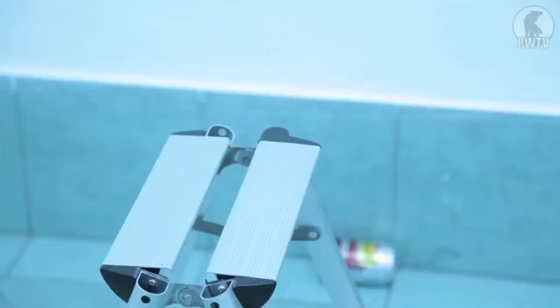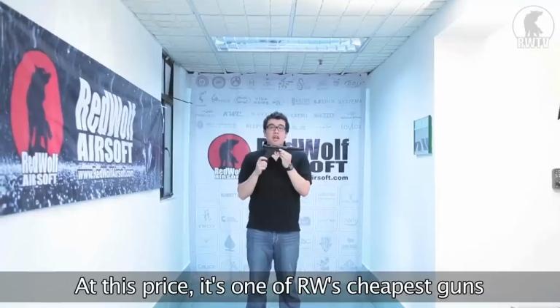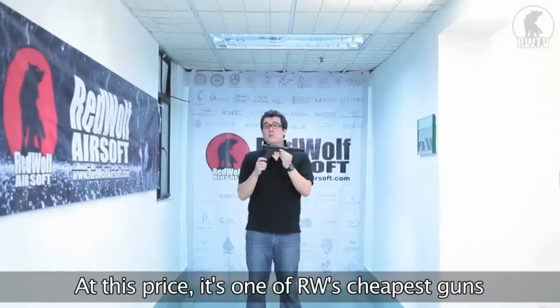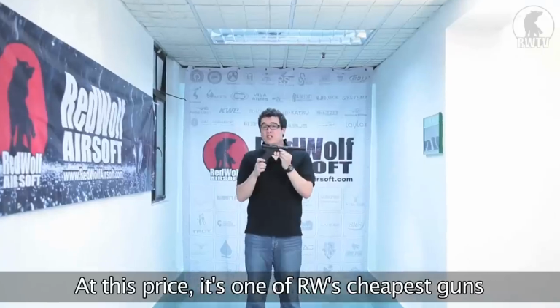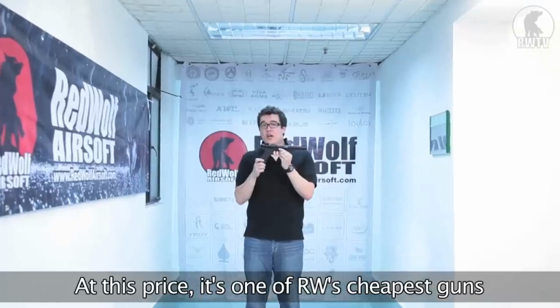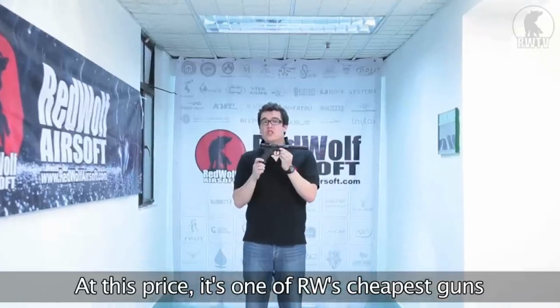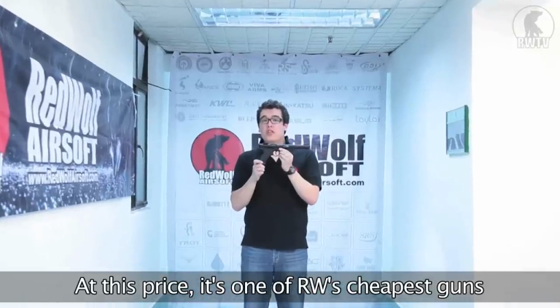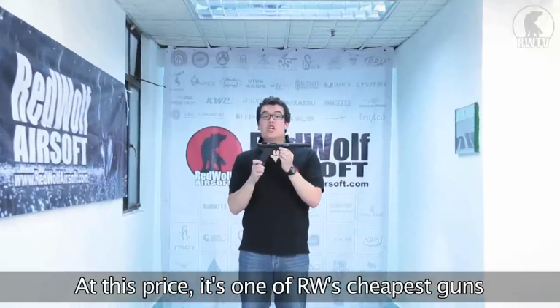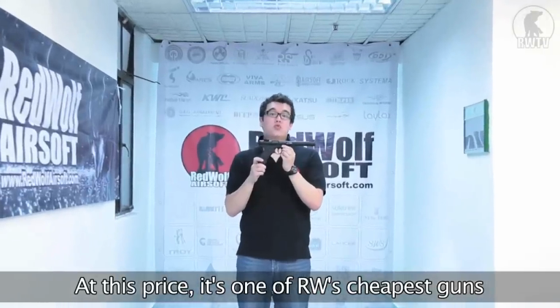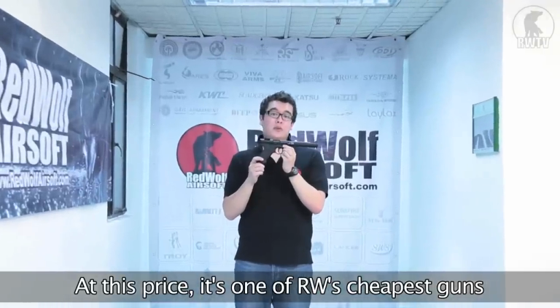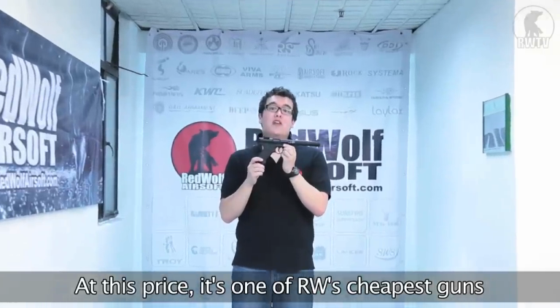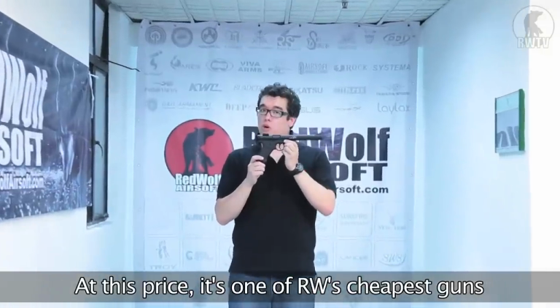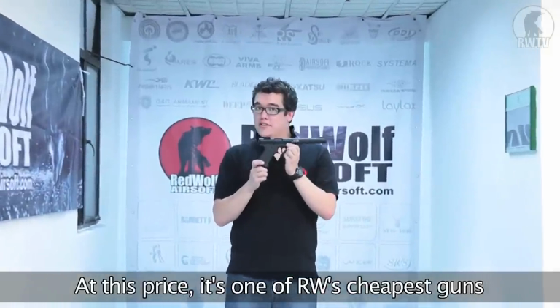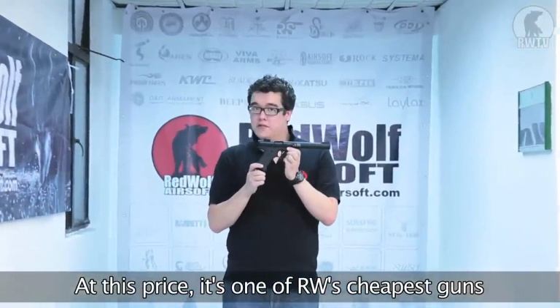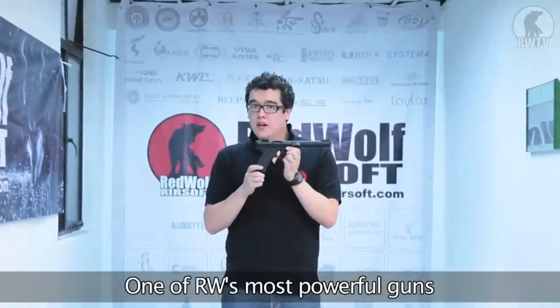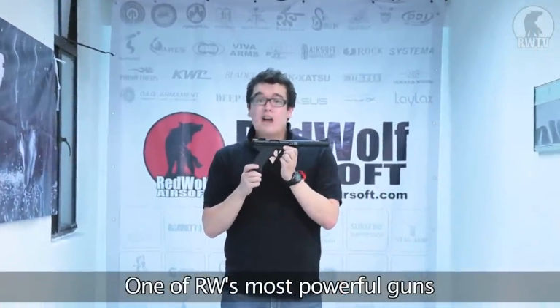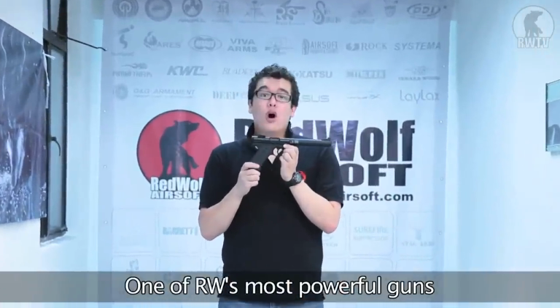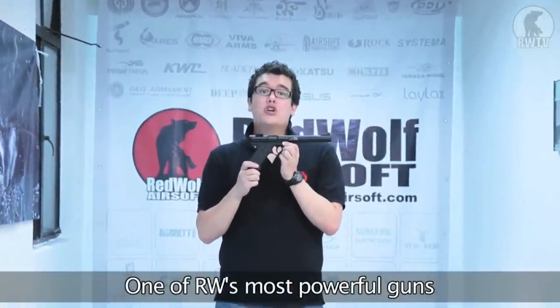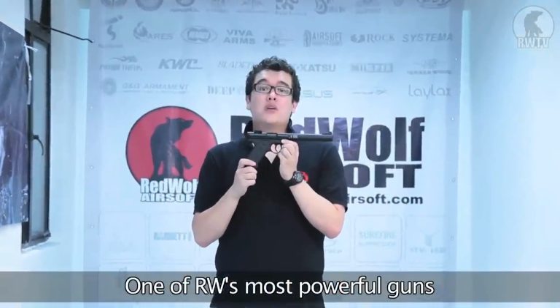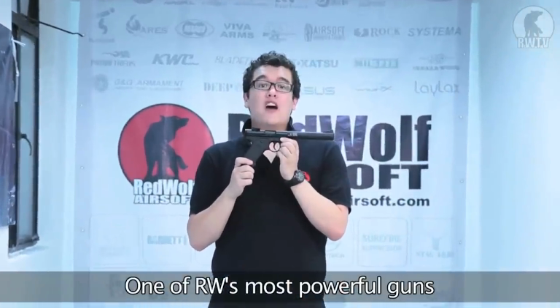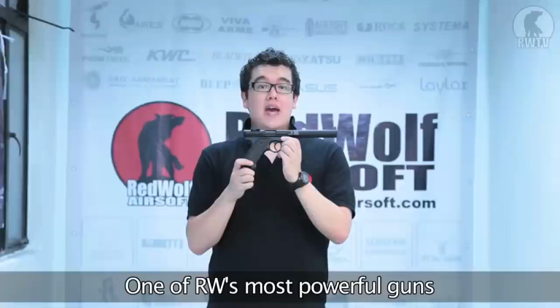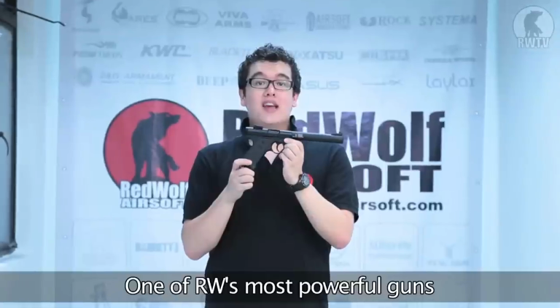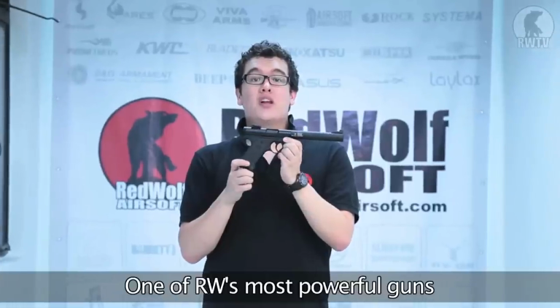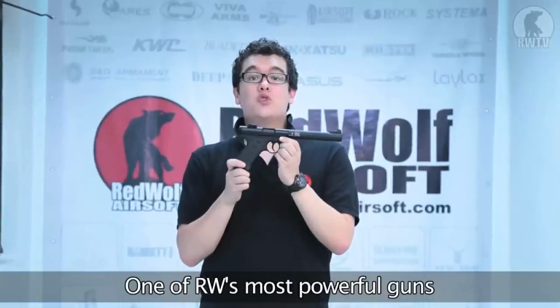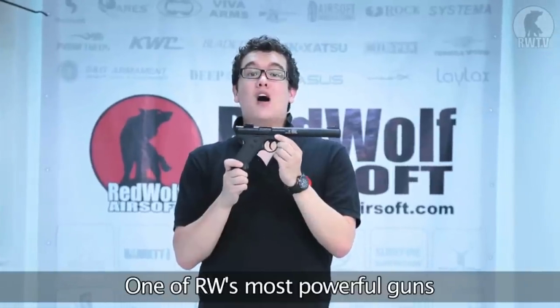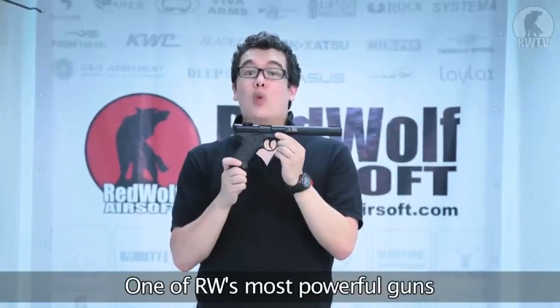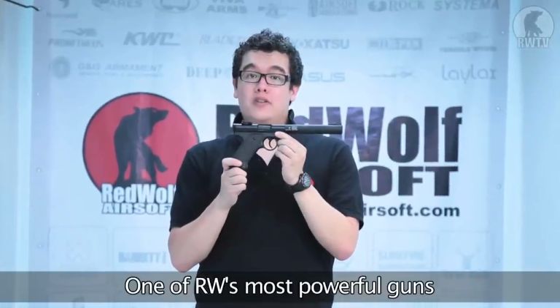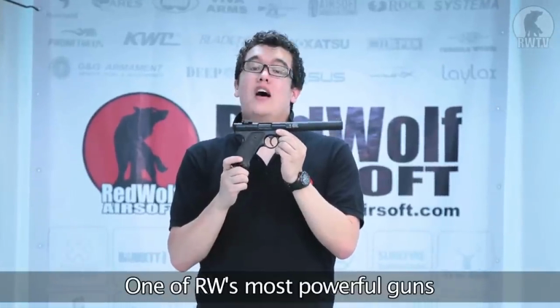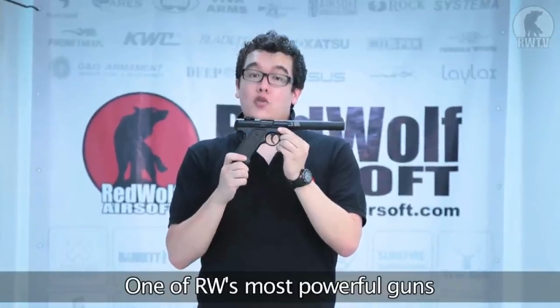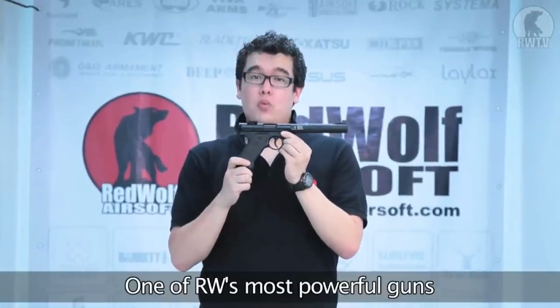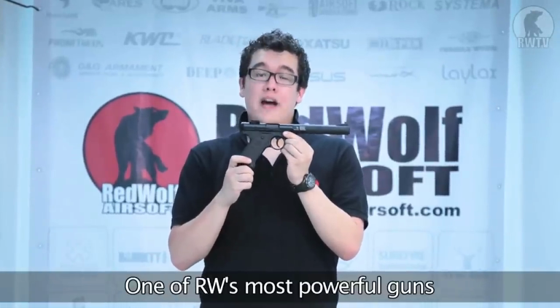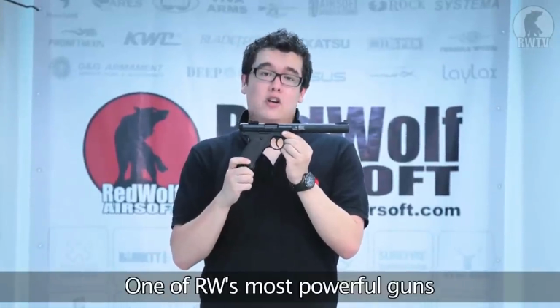In this price range, it's one of the cheapest weapons at RedWolf Airsoft. At 420 fps, it's one of the most powerful weapons at RedWolf Airsoft.